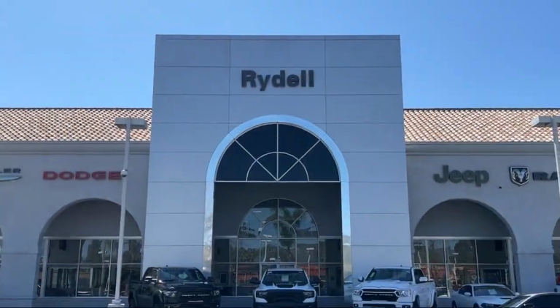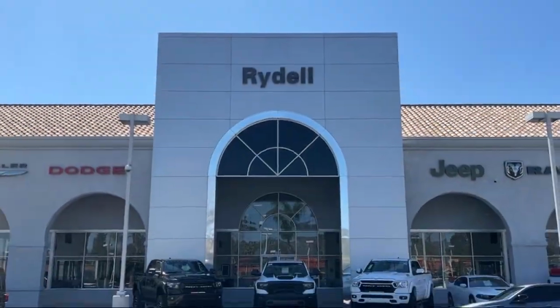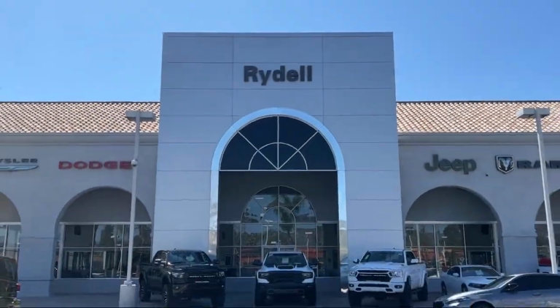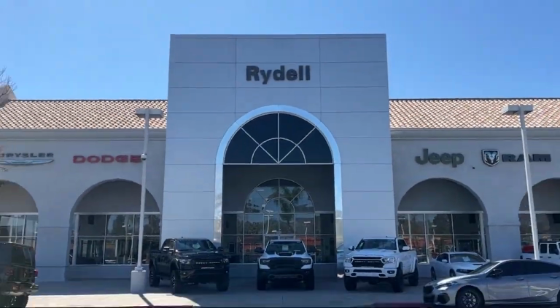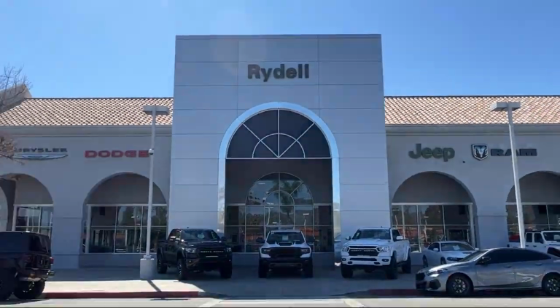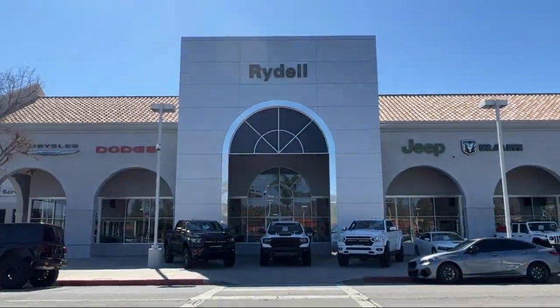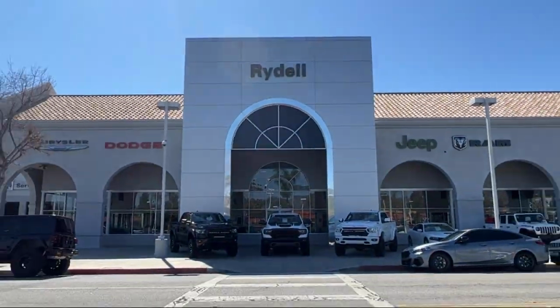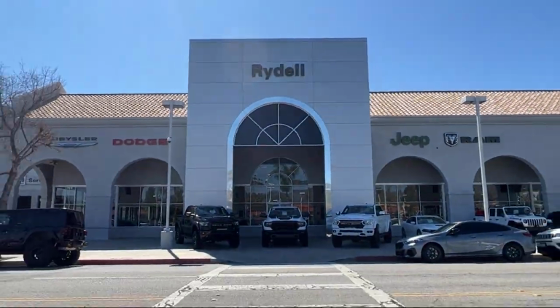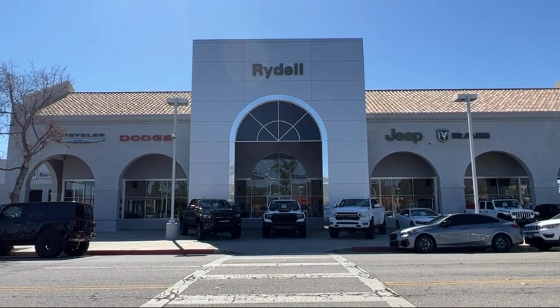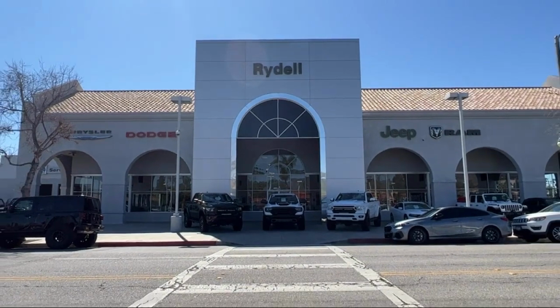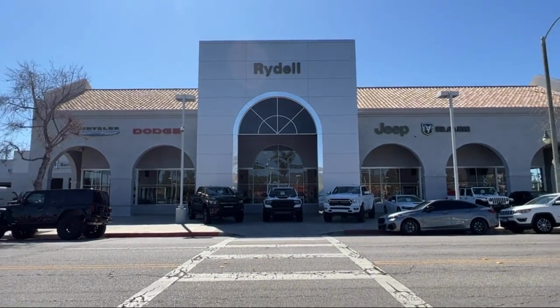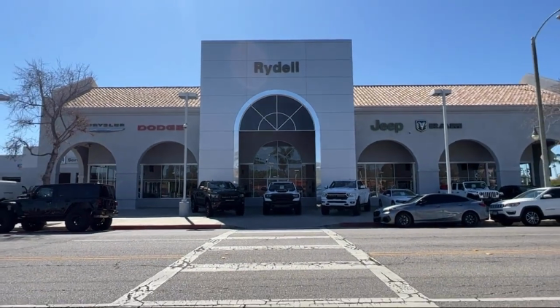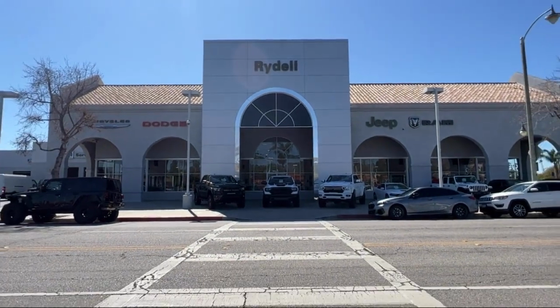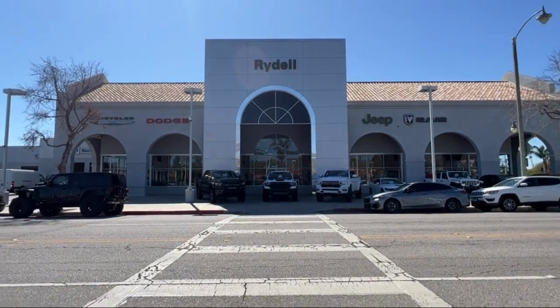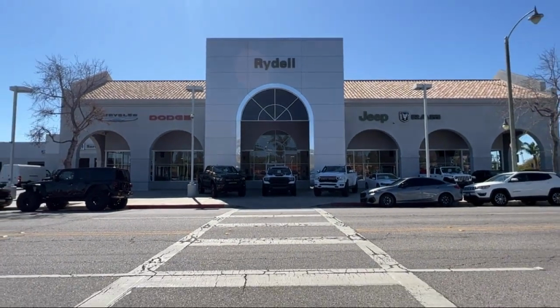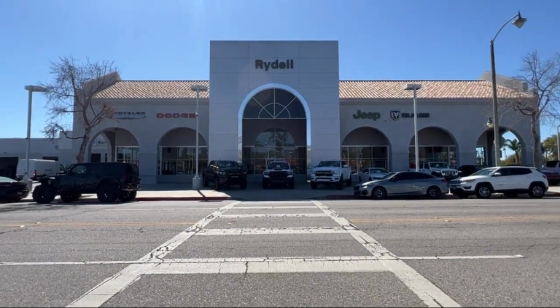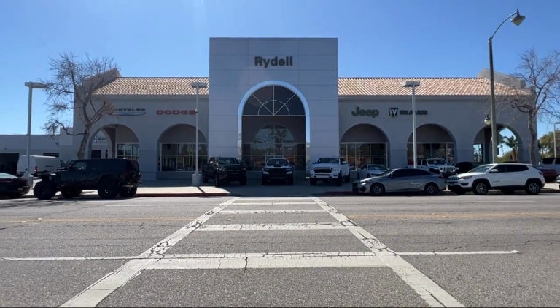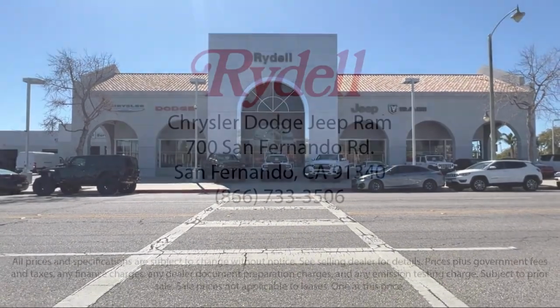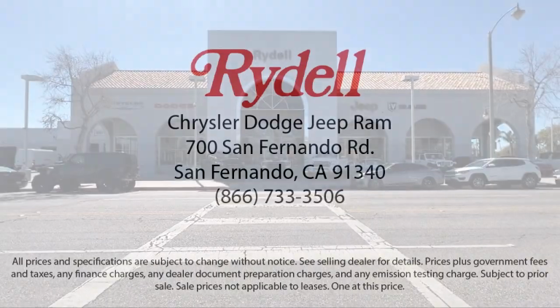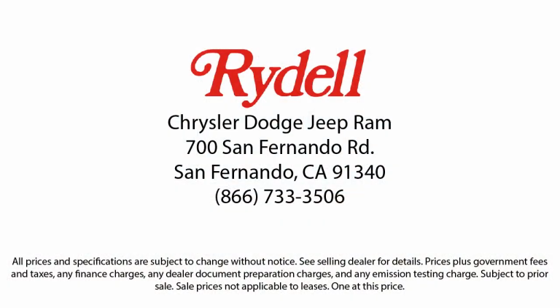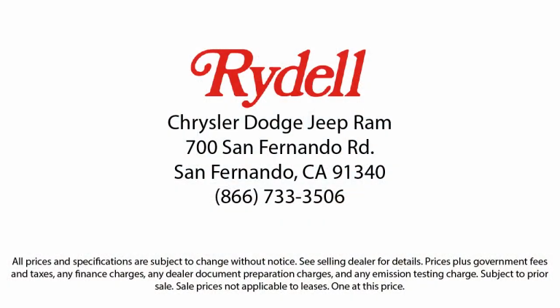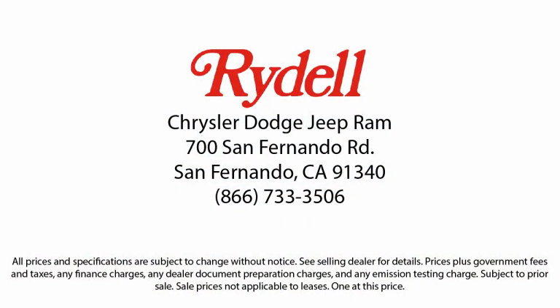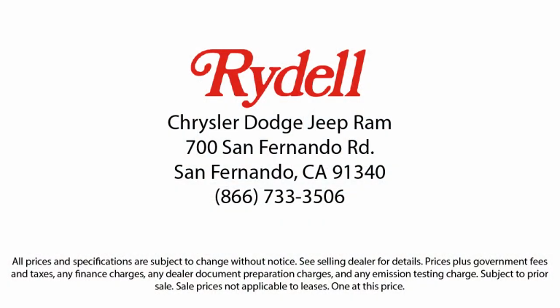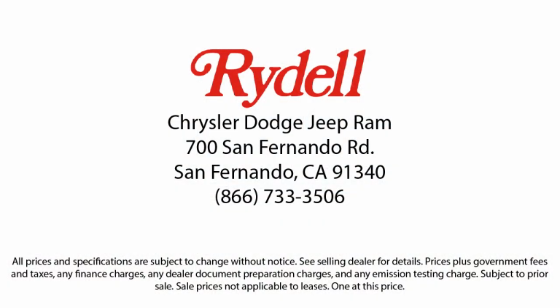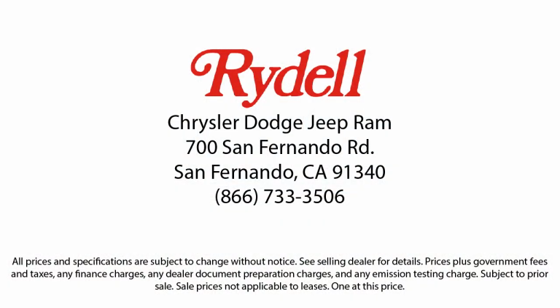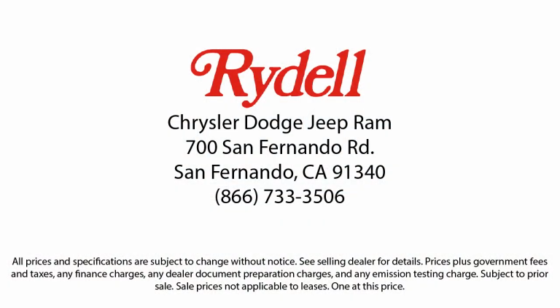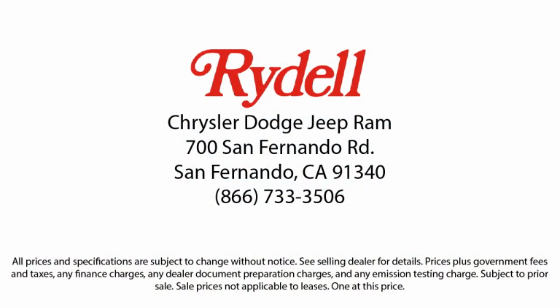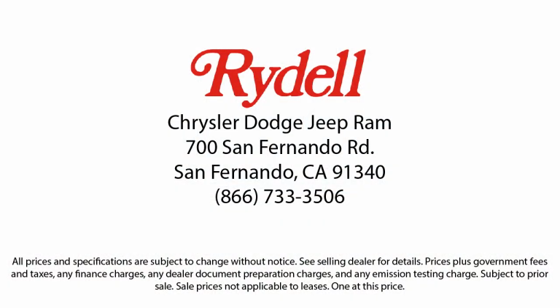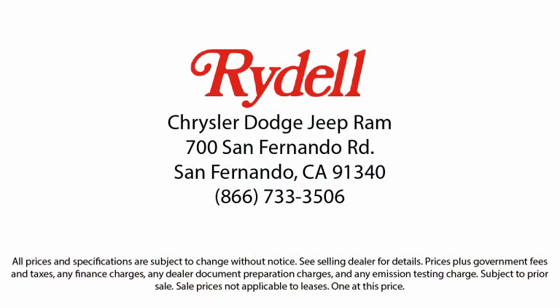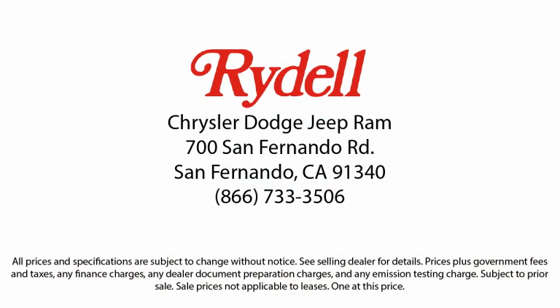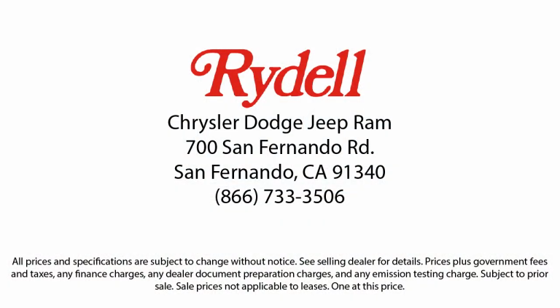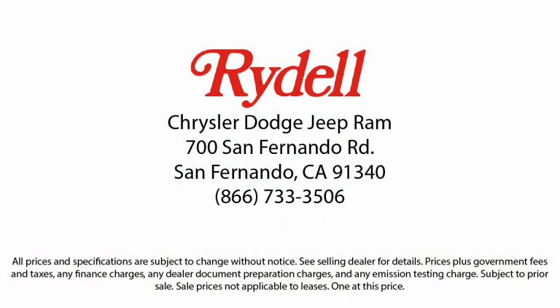So if you're looking for a great deal on a quality vehicle, then come see us here at Rydell Chrysler Dodge Jeep Ram today.